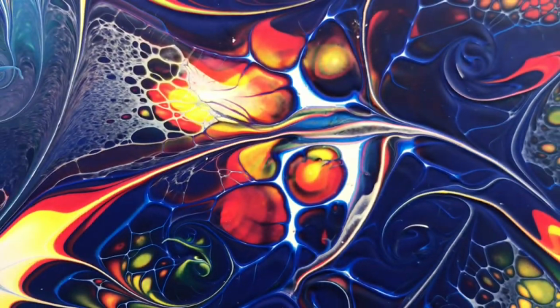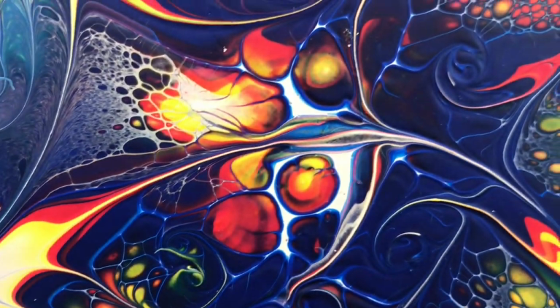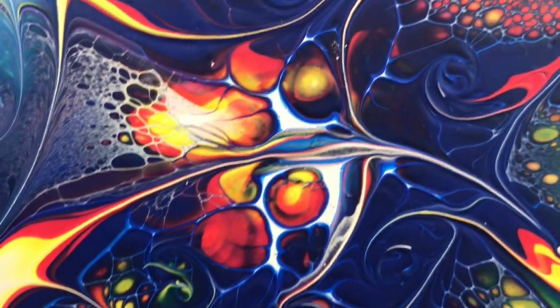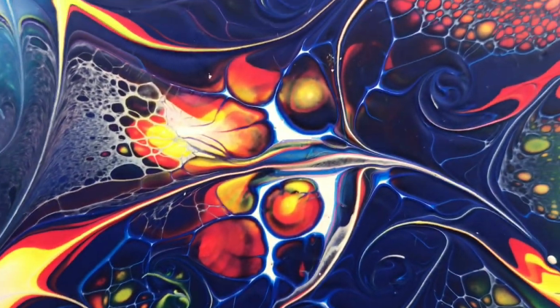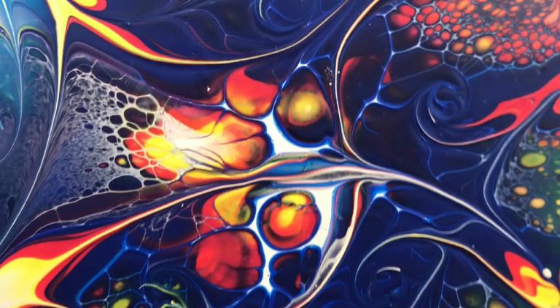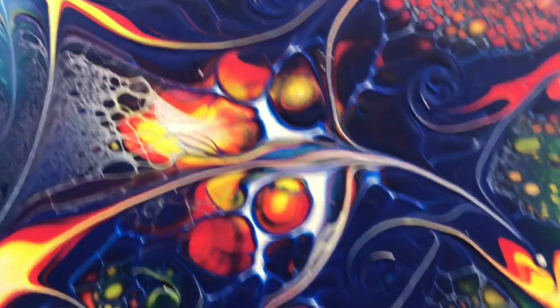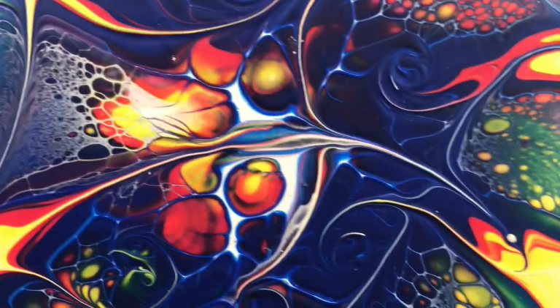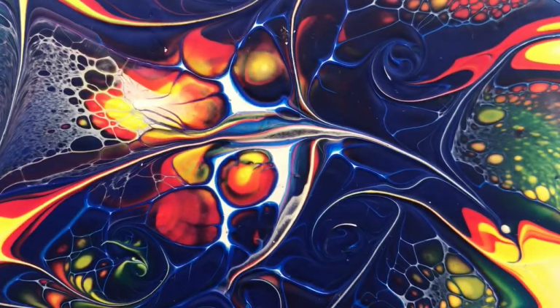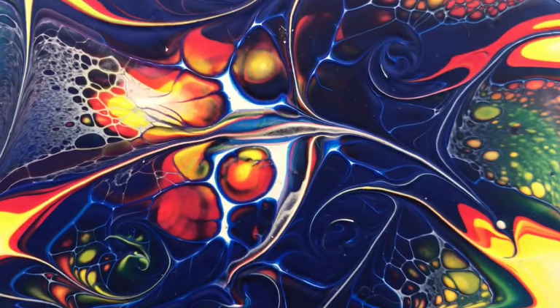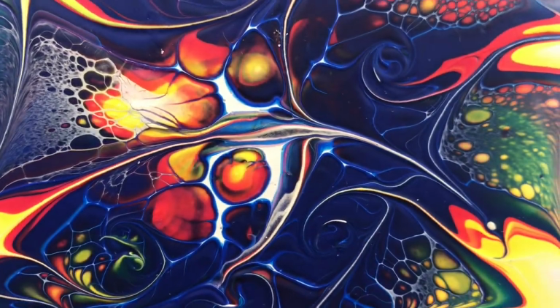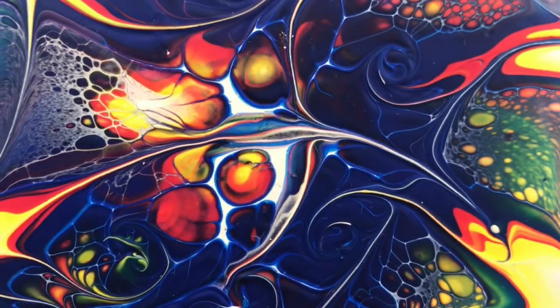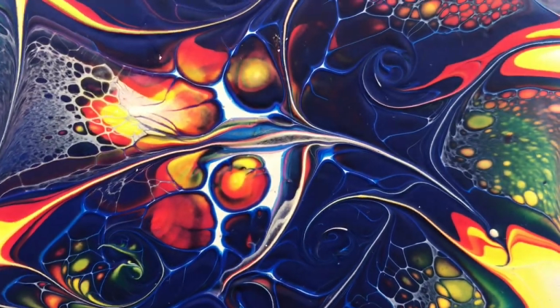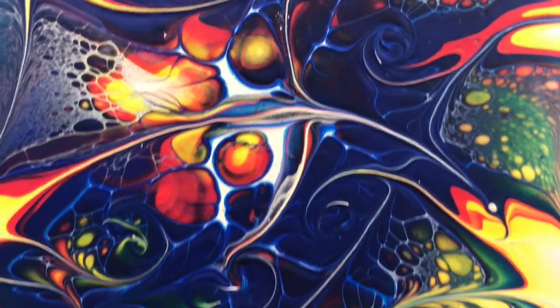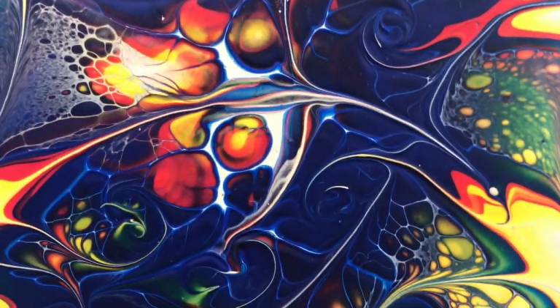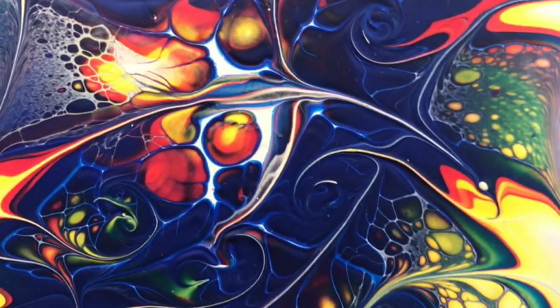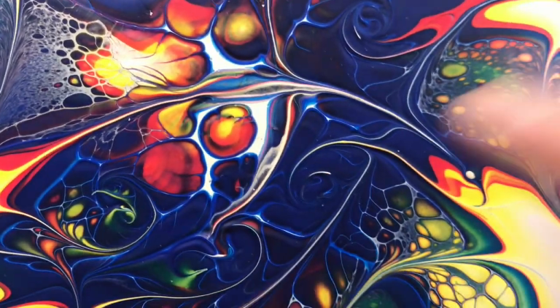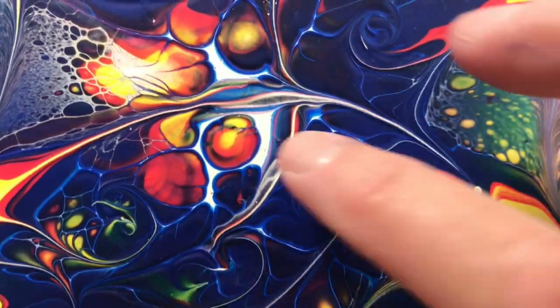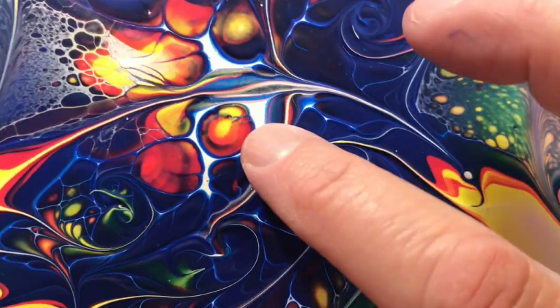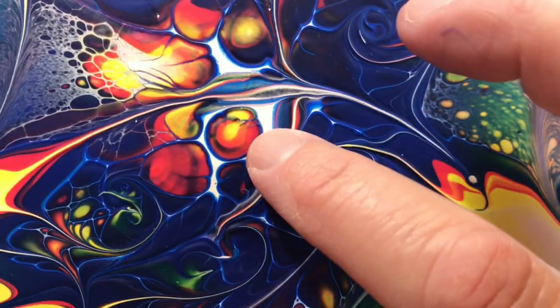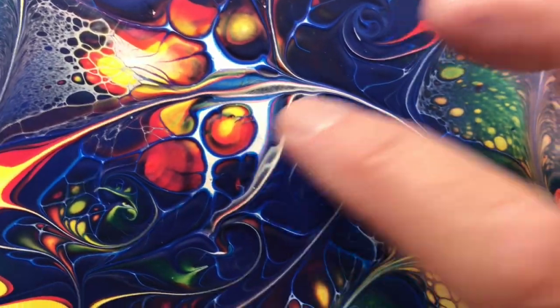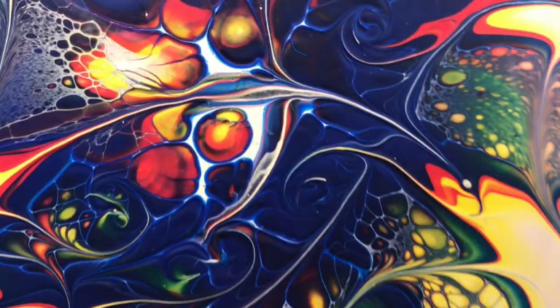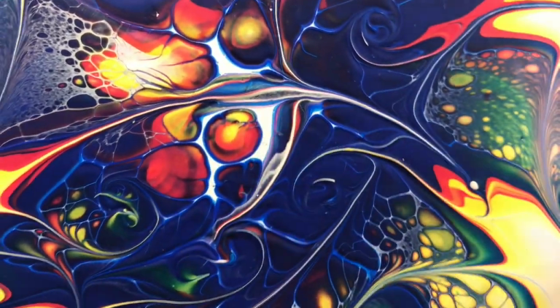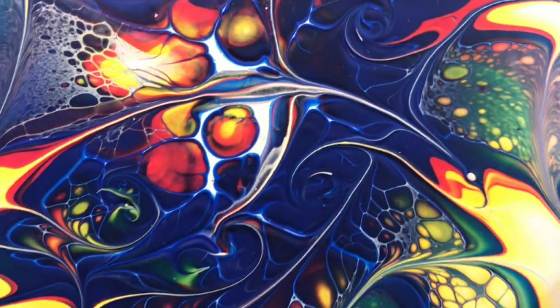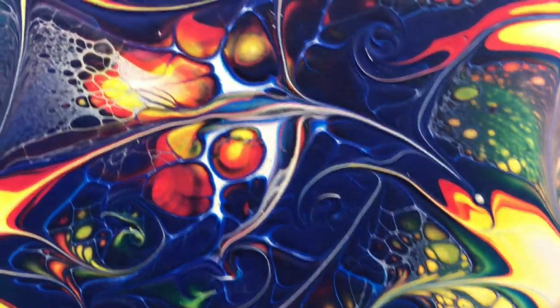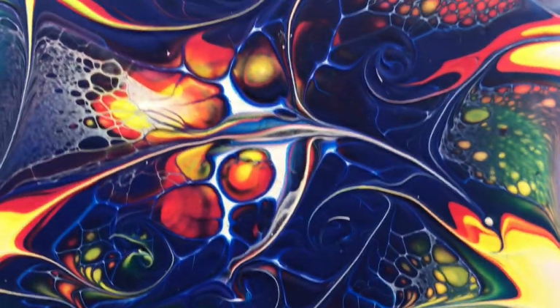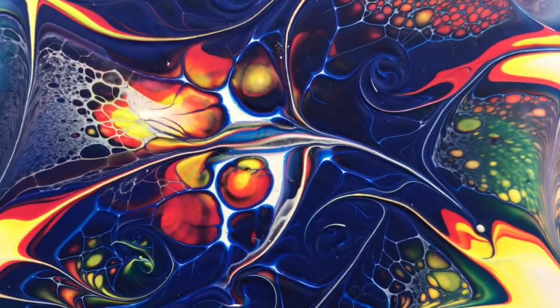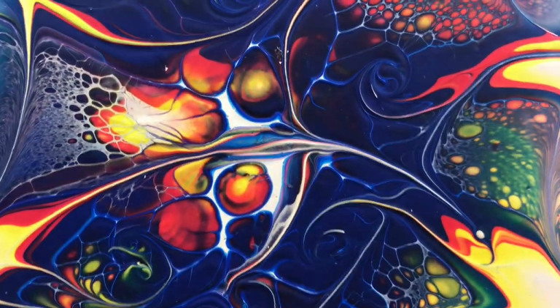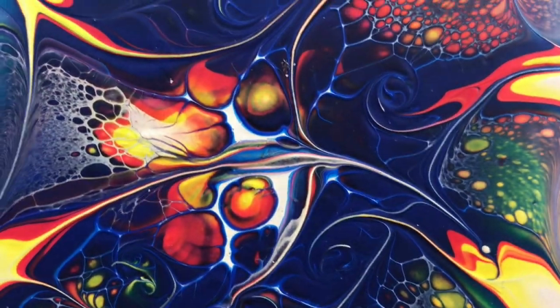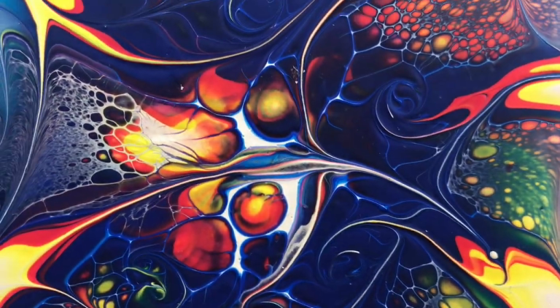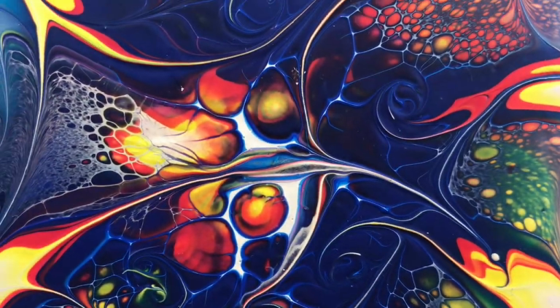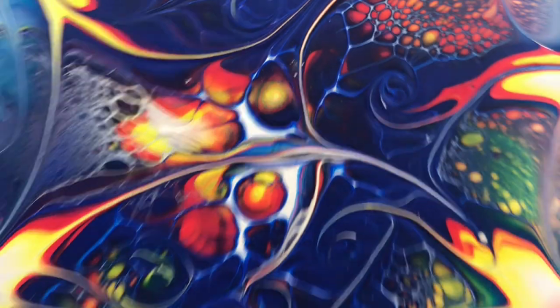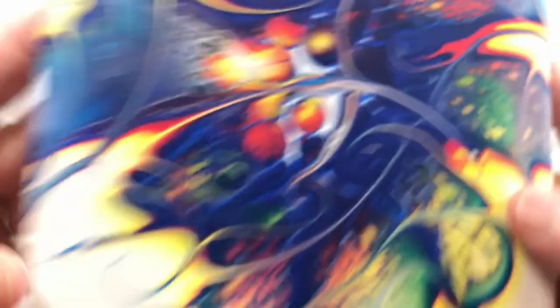Looks like apples or peaches in the middle — that looks like a peach. Cool.